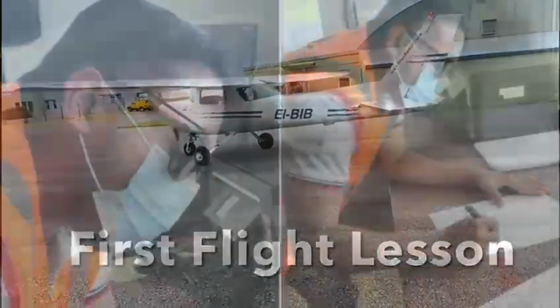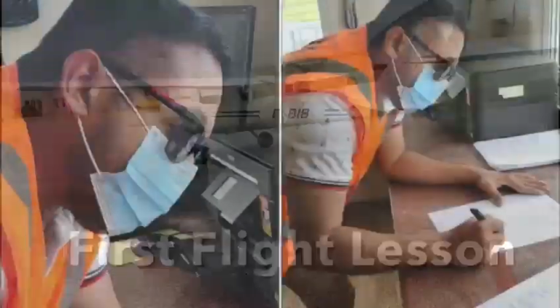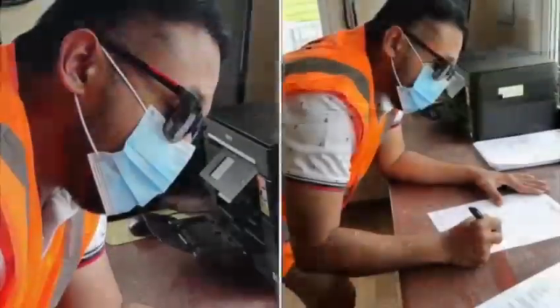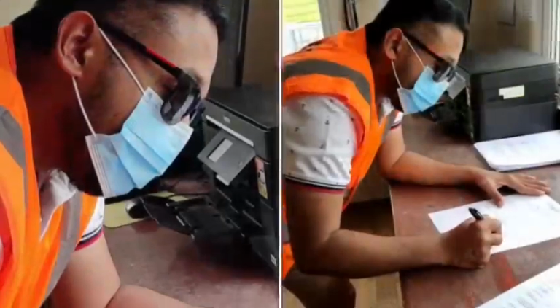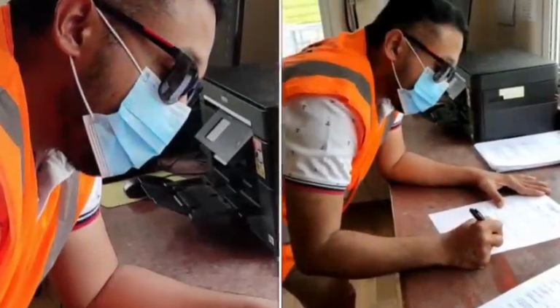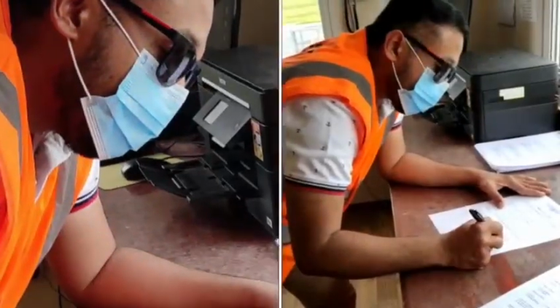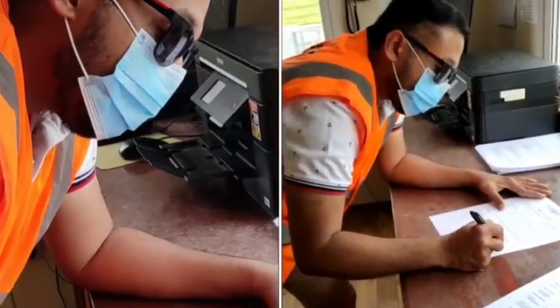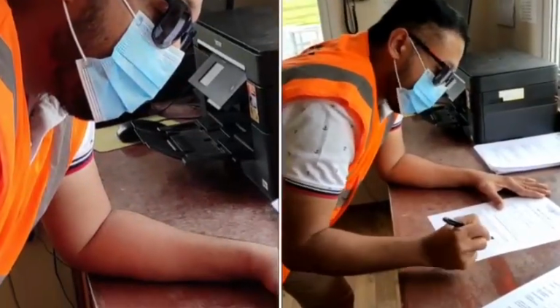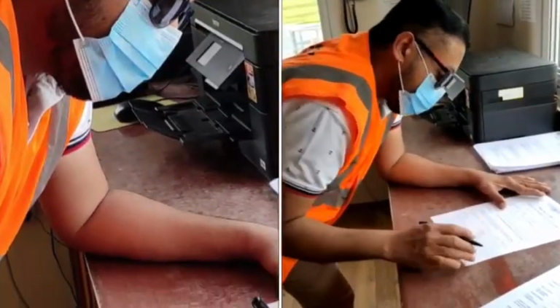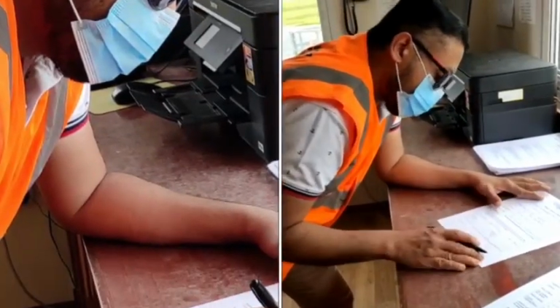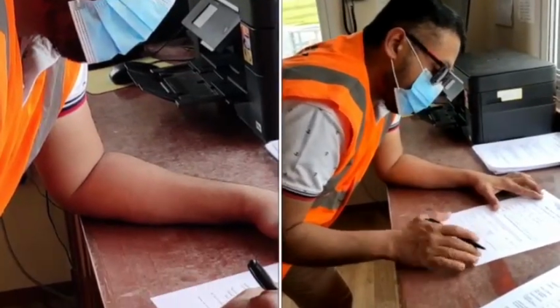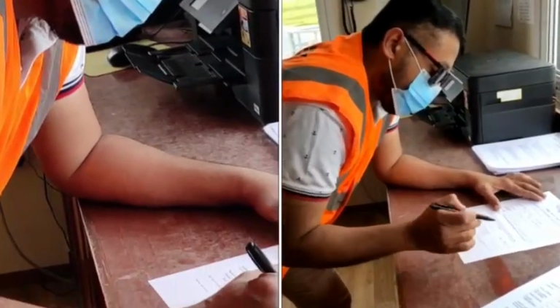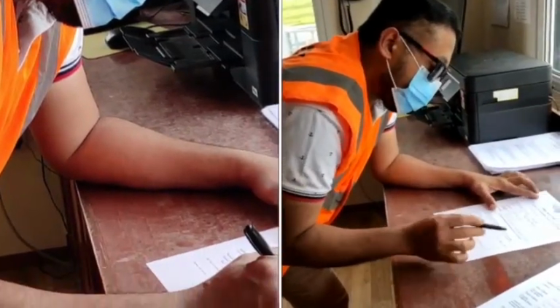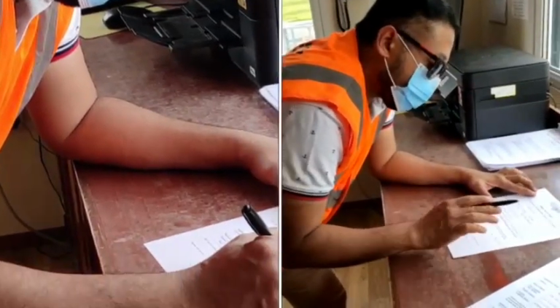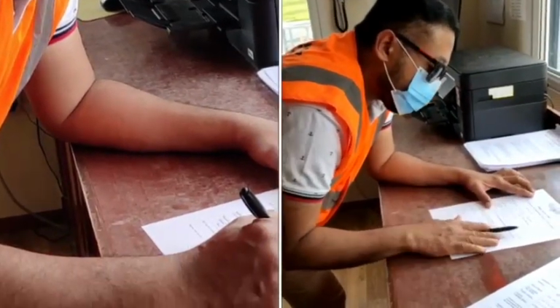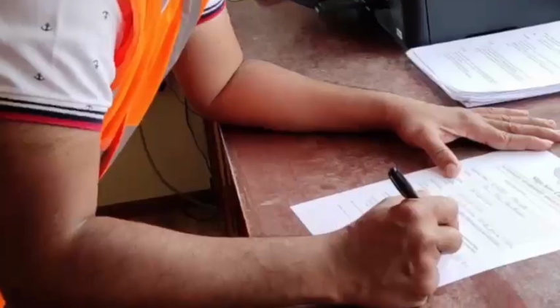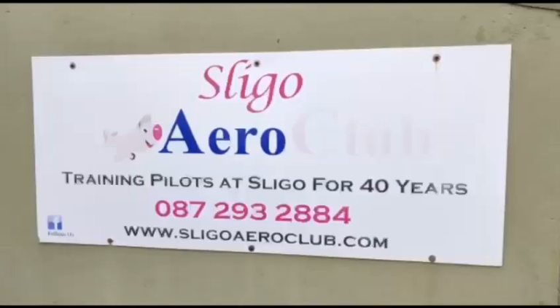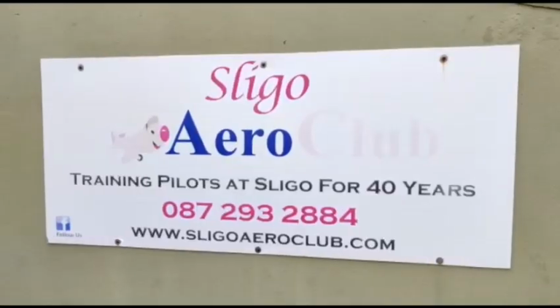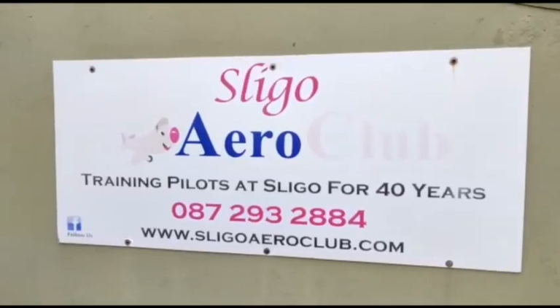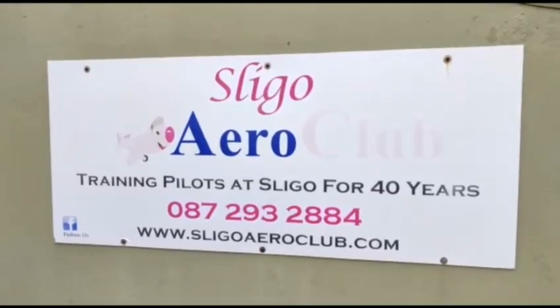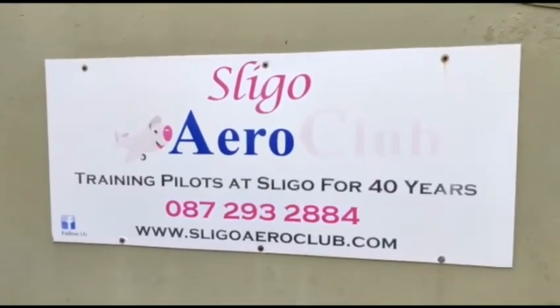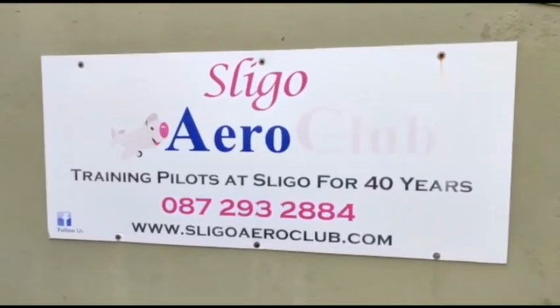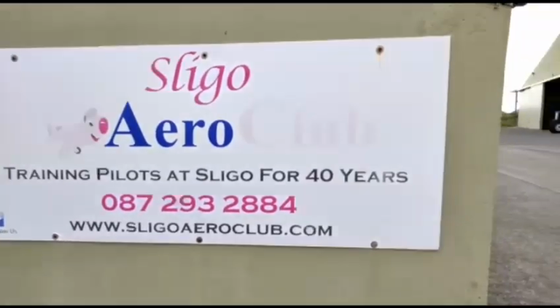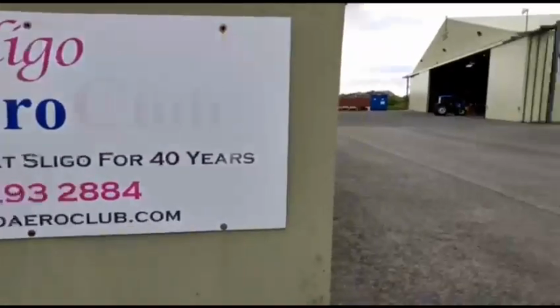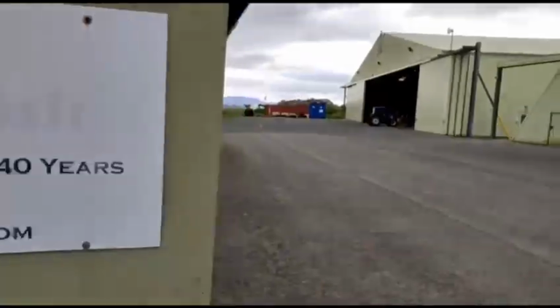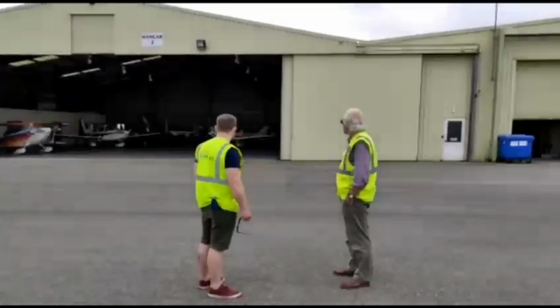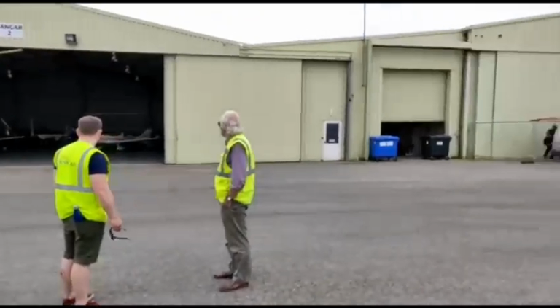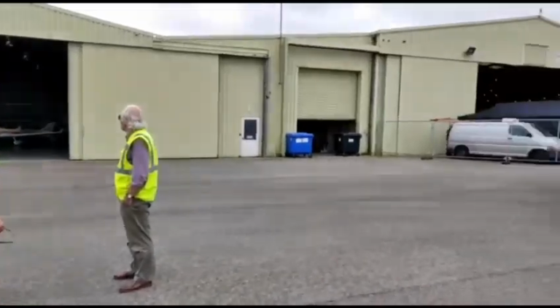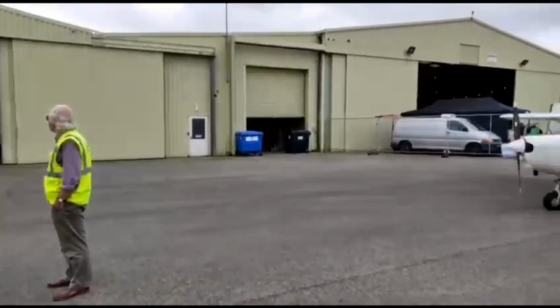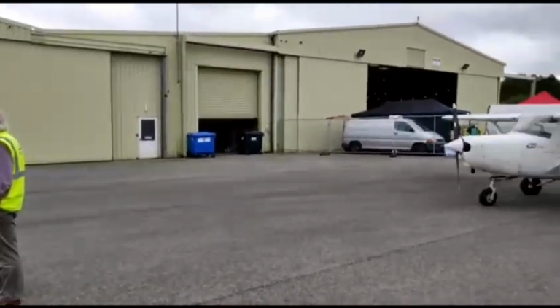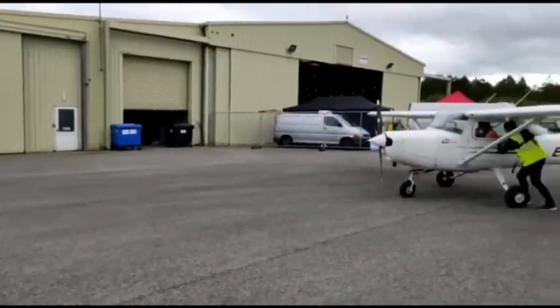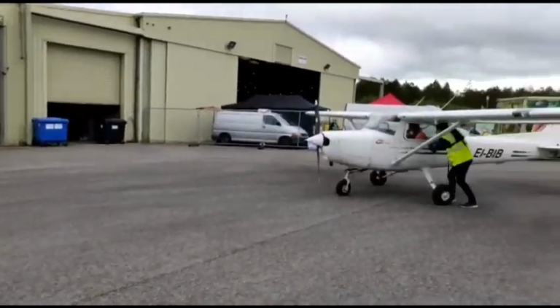Hello guys! Today I am going on a pilot training flight. Welcome to Sligo Aeroclub, located in Strandhill Airport, County Sligo.